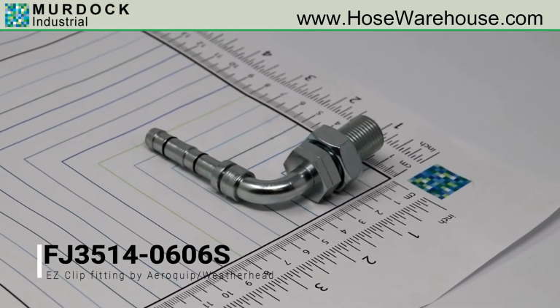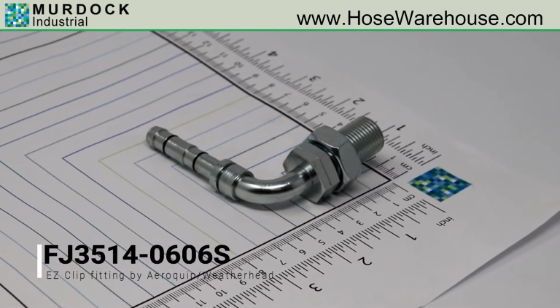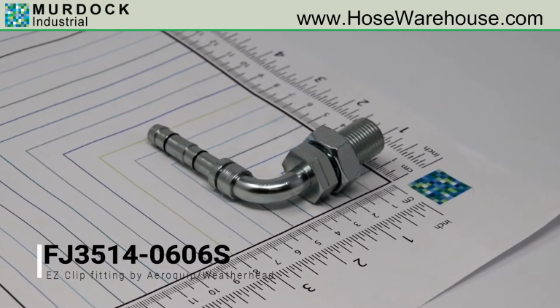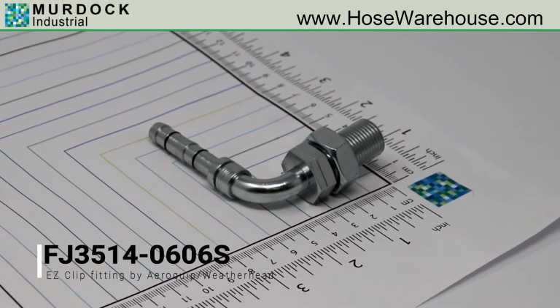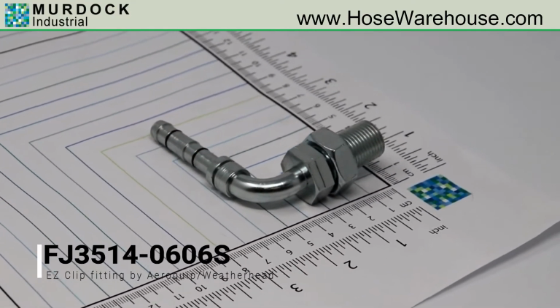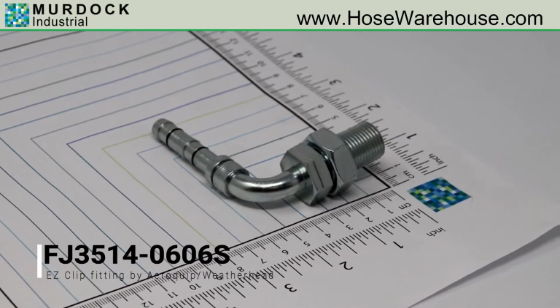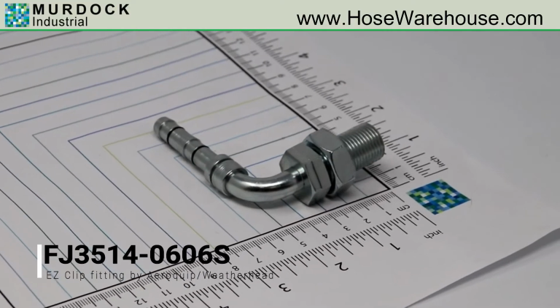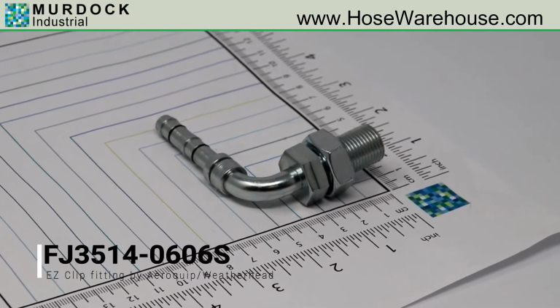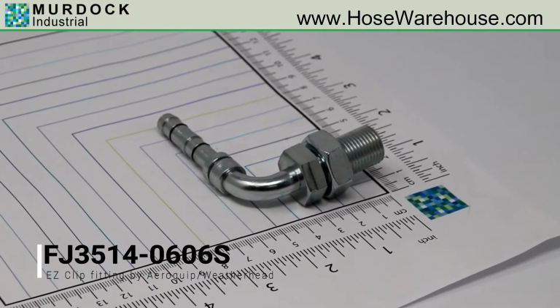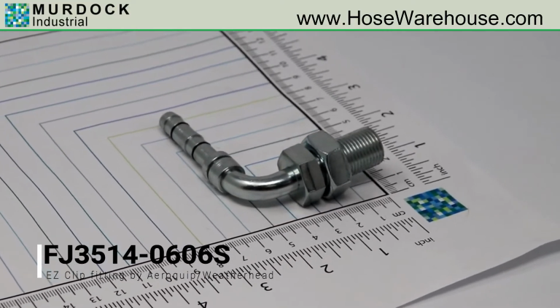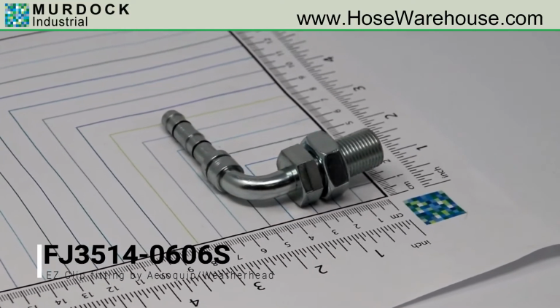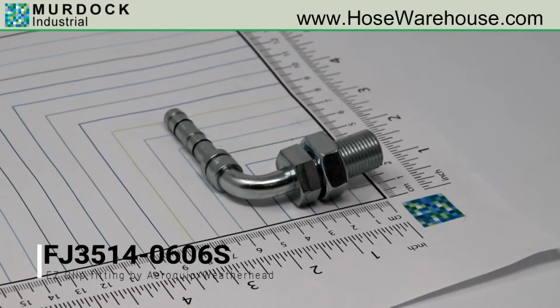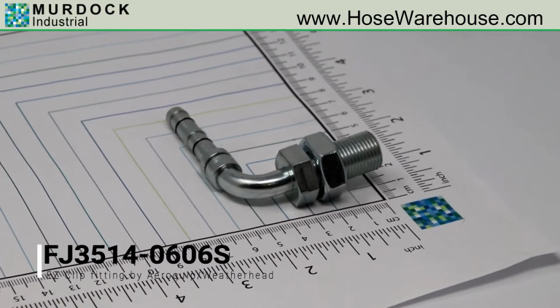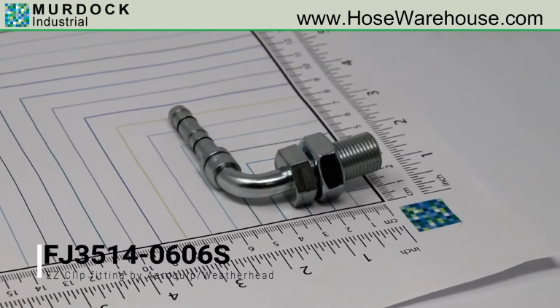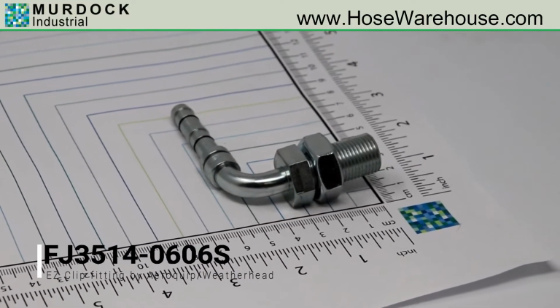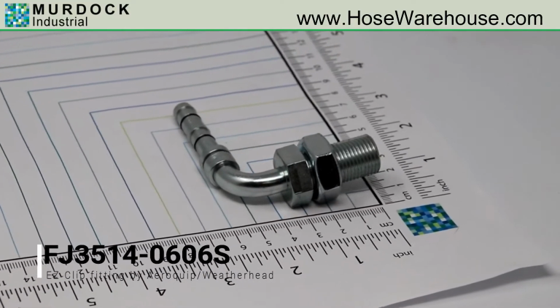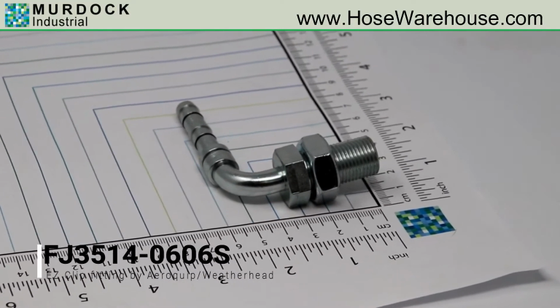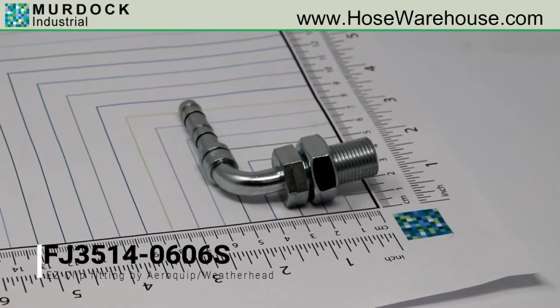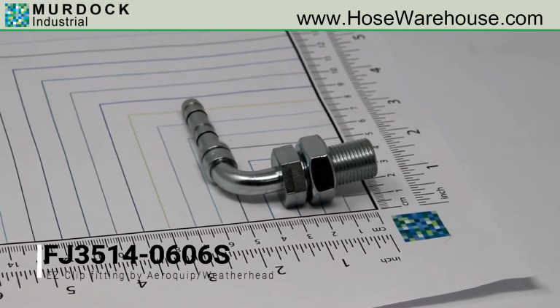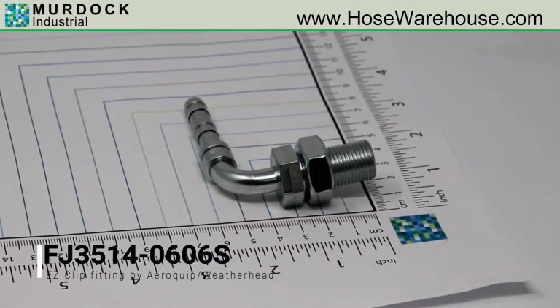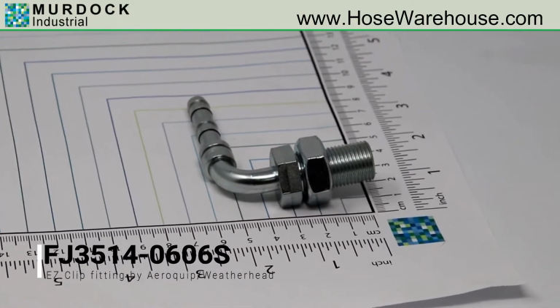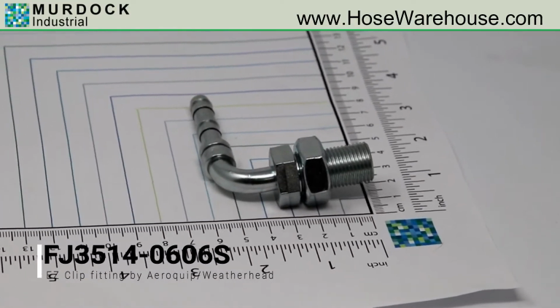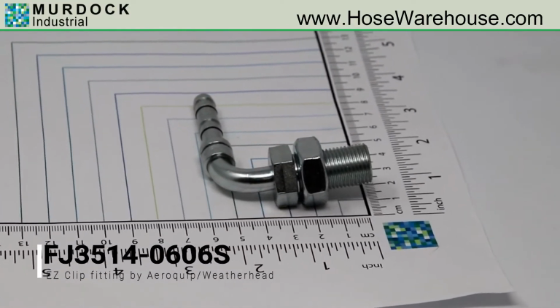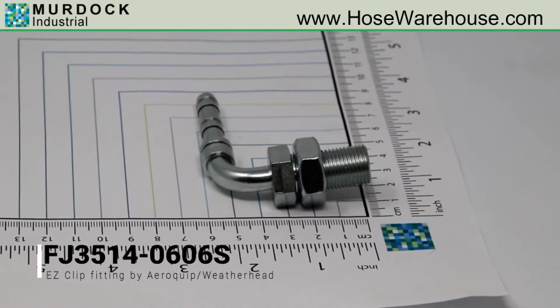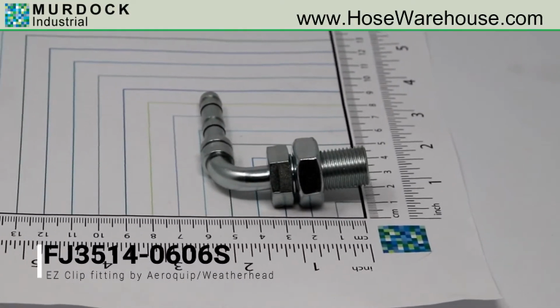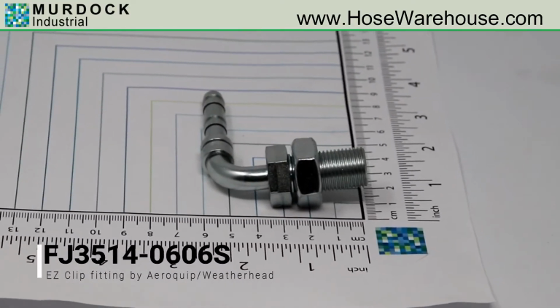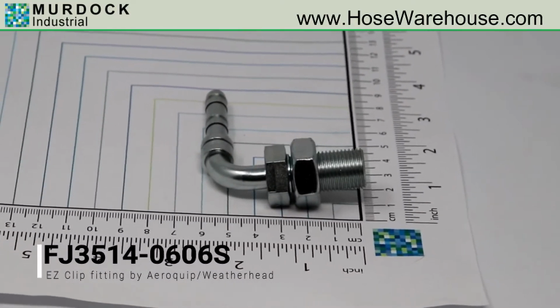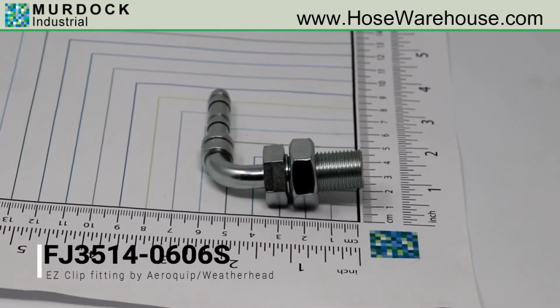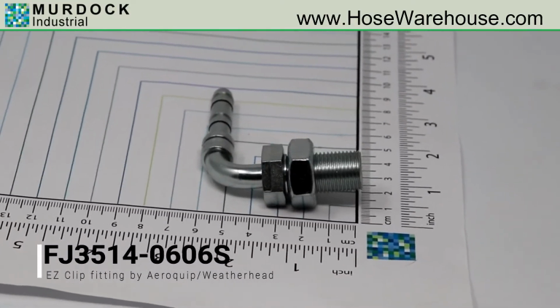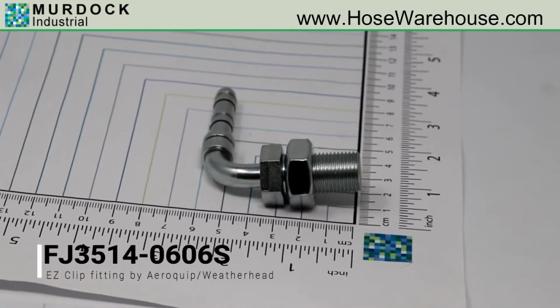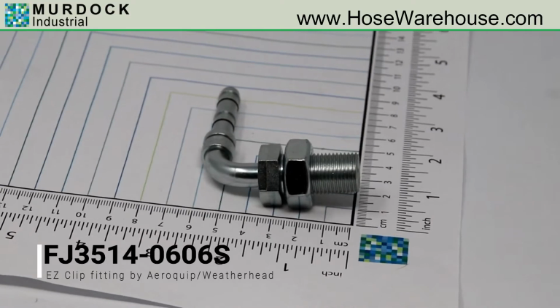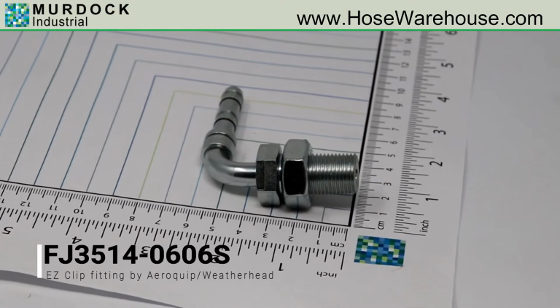For dimensional information, instant pricing, or to order, please visit www.hosewarehouse.com.